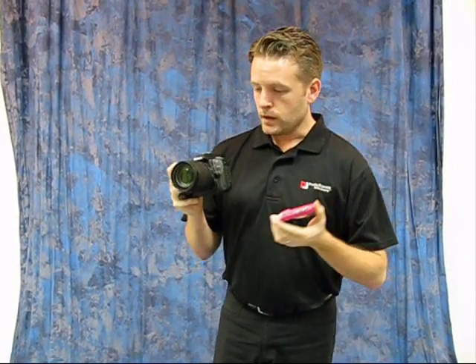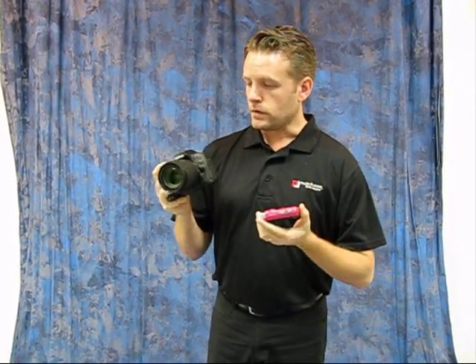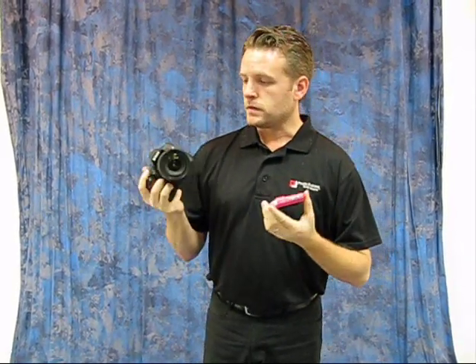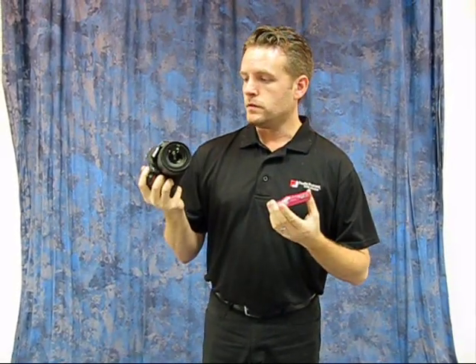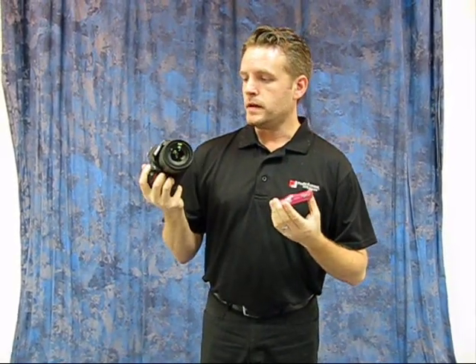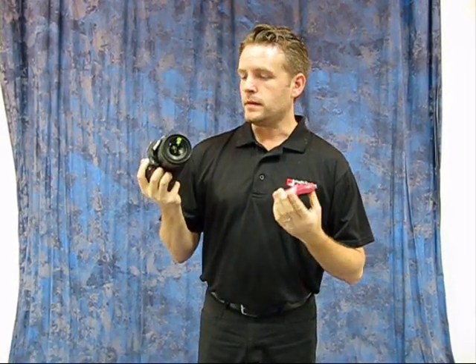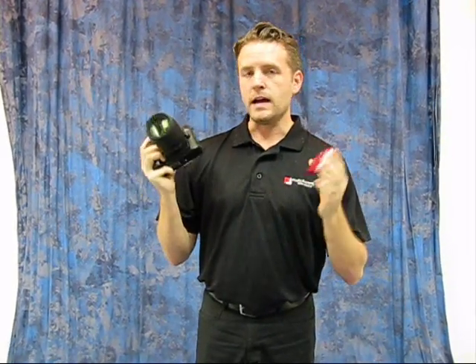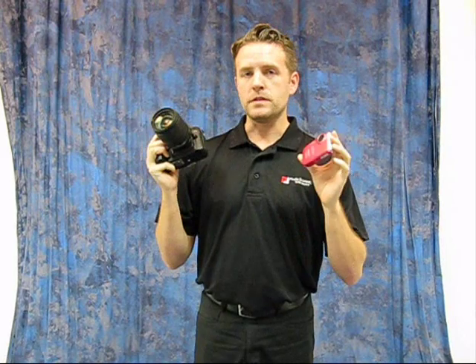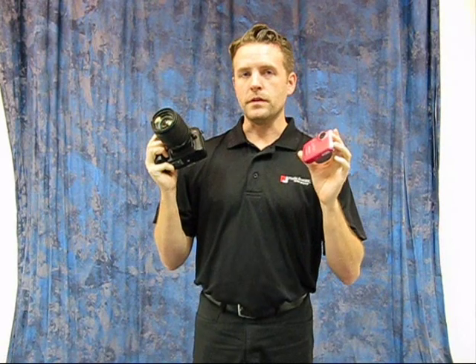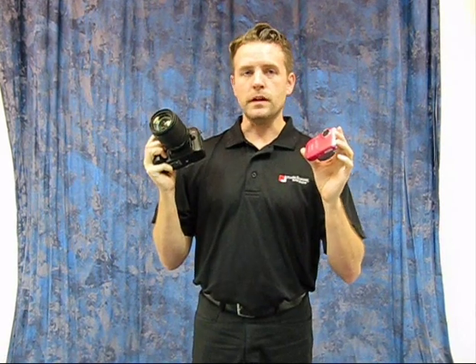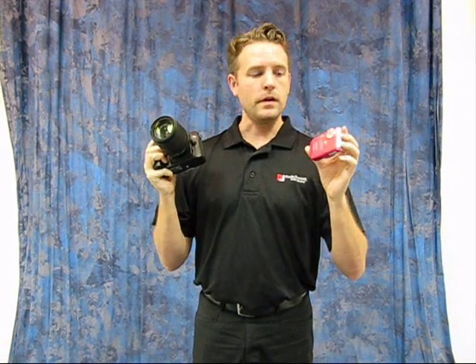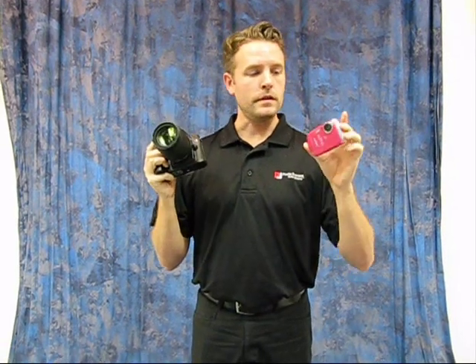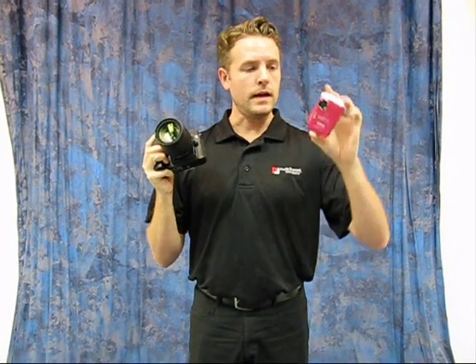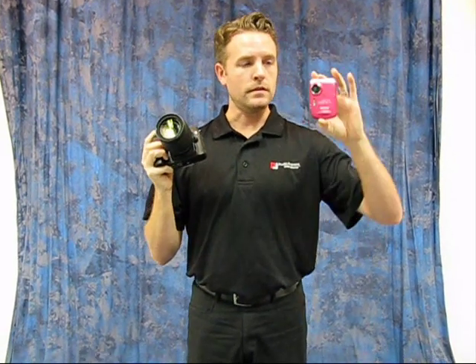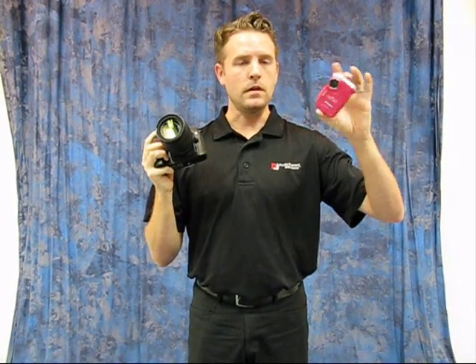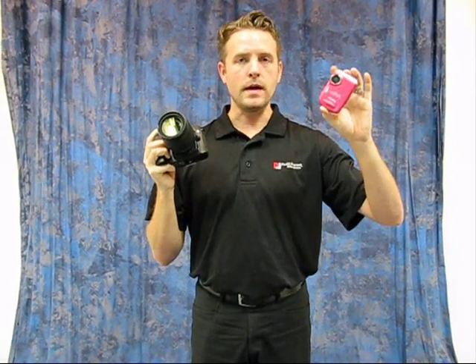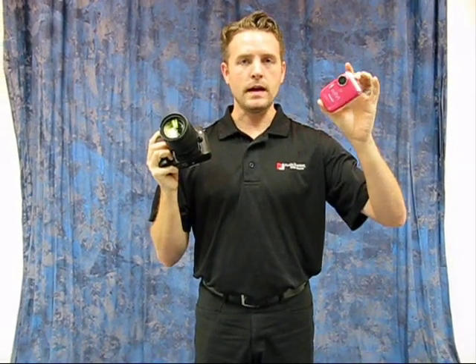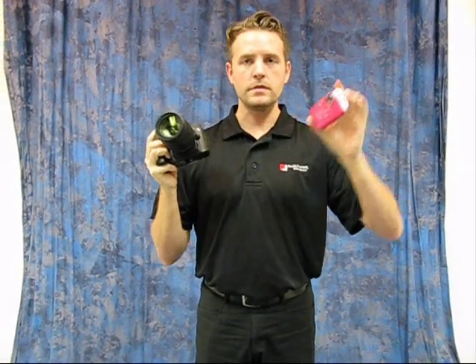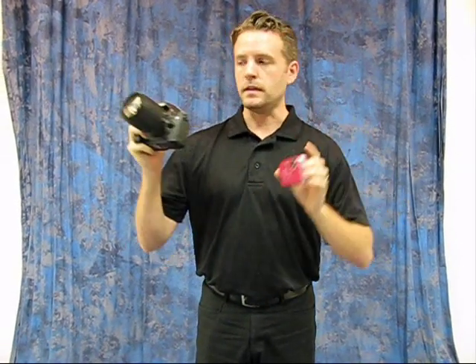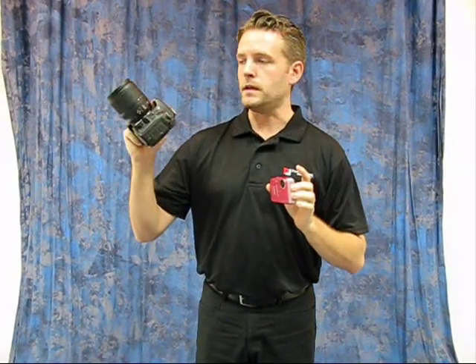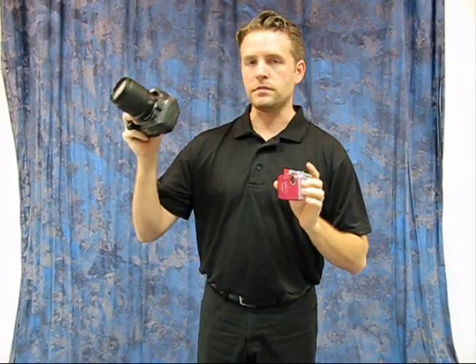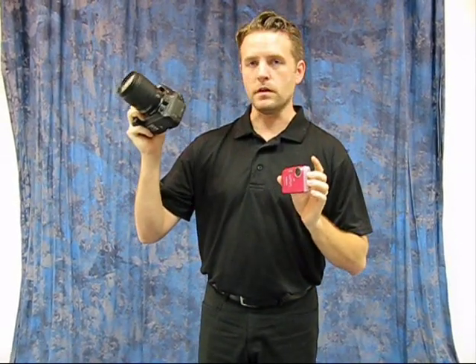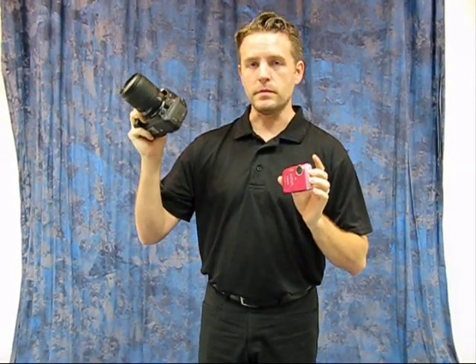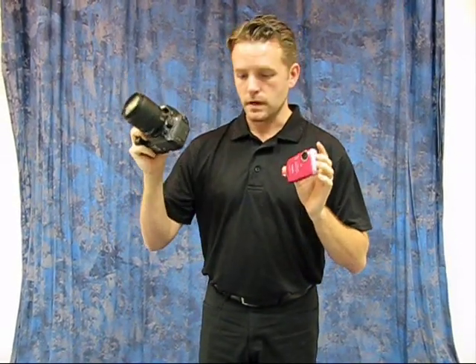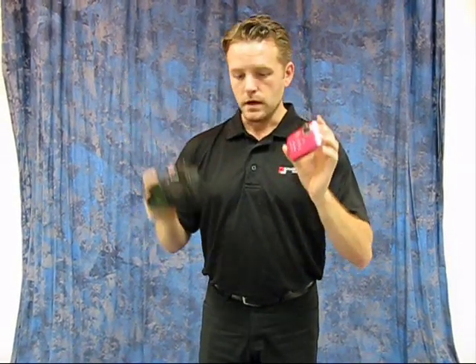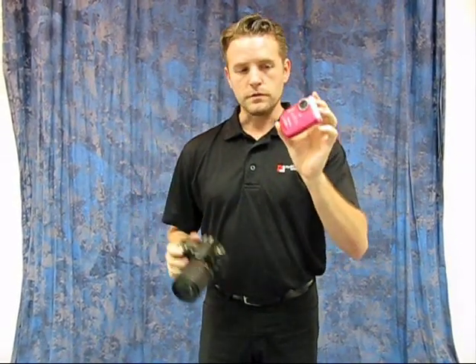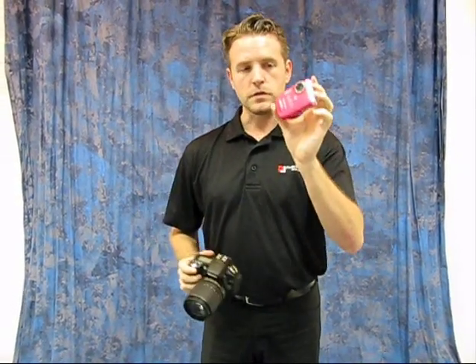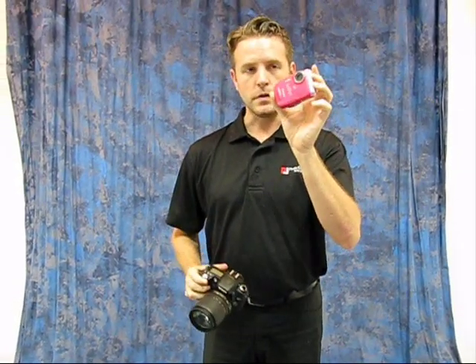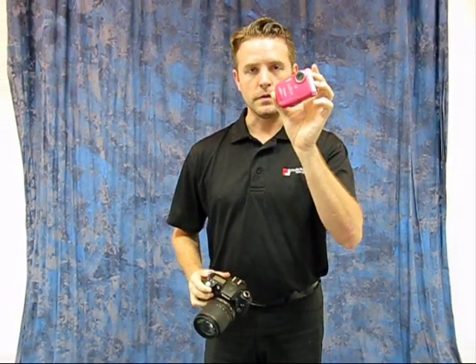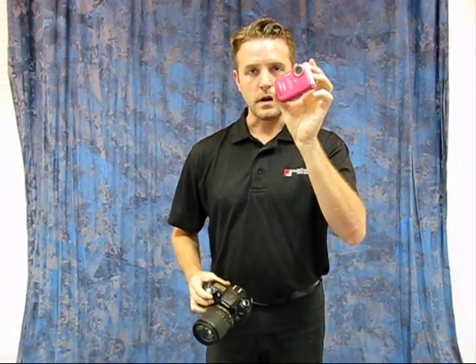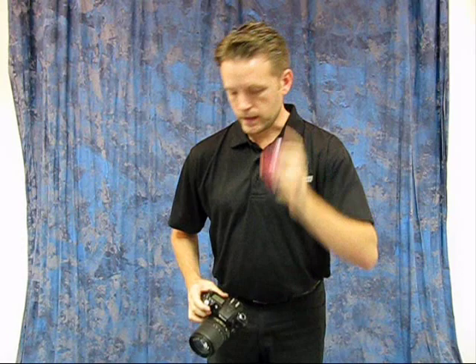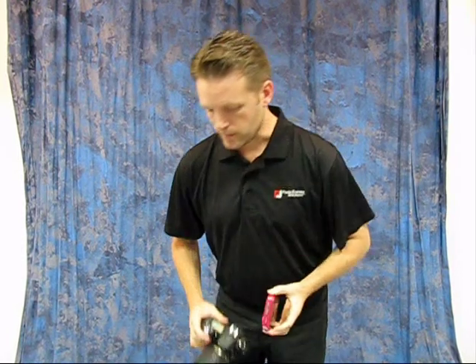So there are two main types of cameras out there today. We've got the tiny little compact cameras and the big SLR cameras. First I'll show you the compact camera.